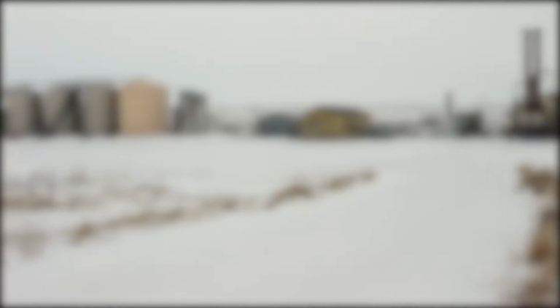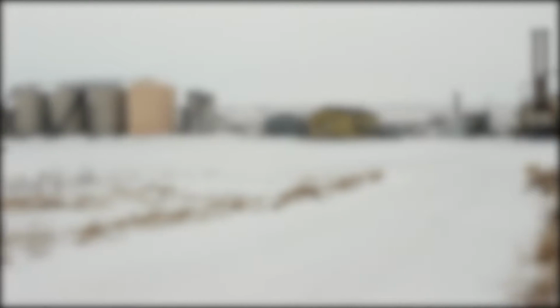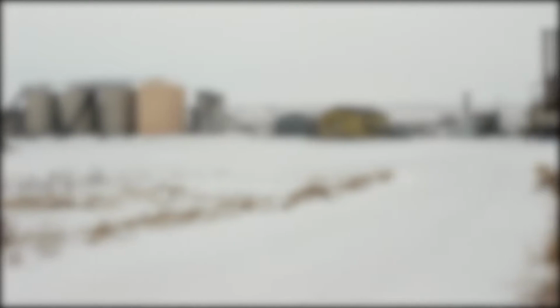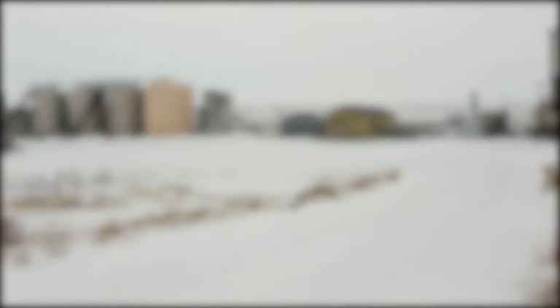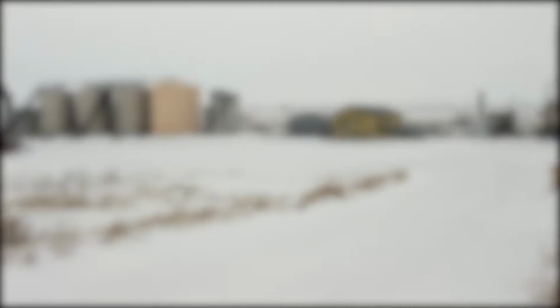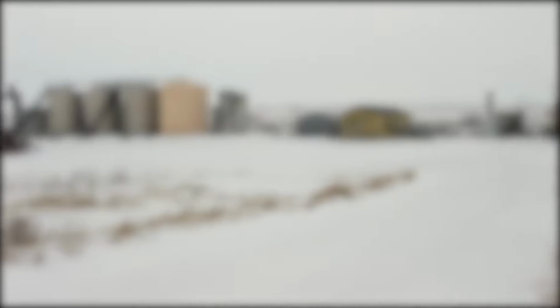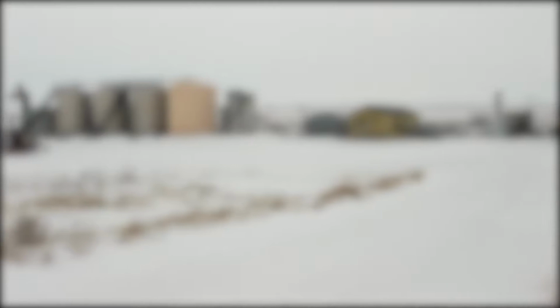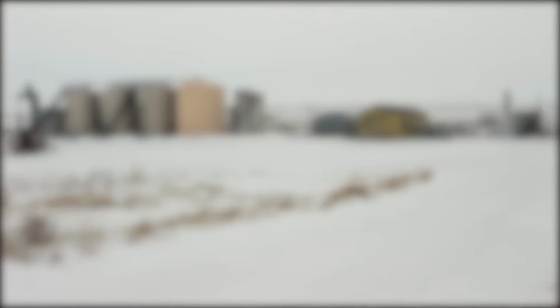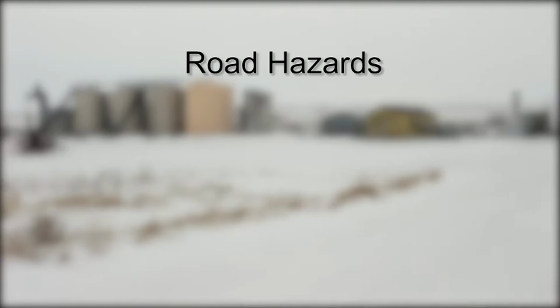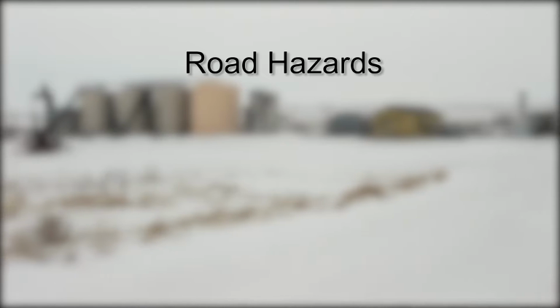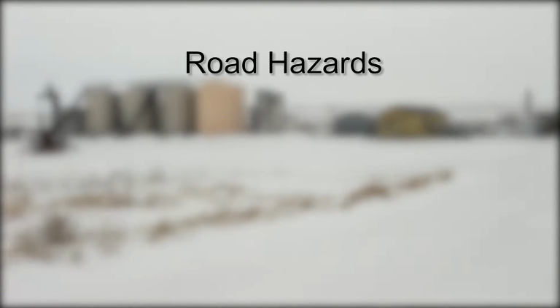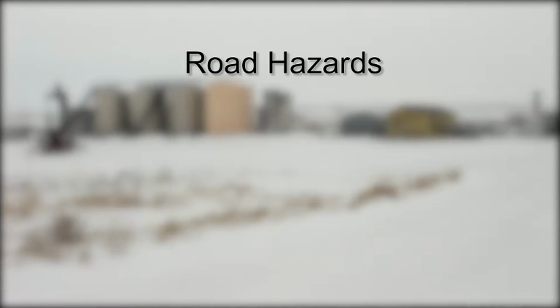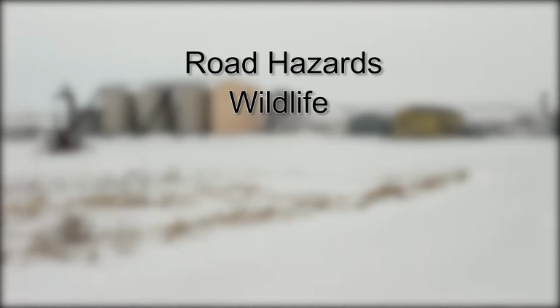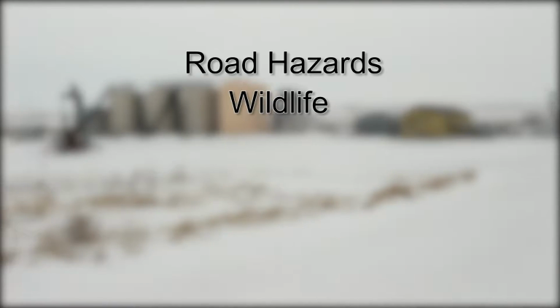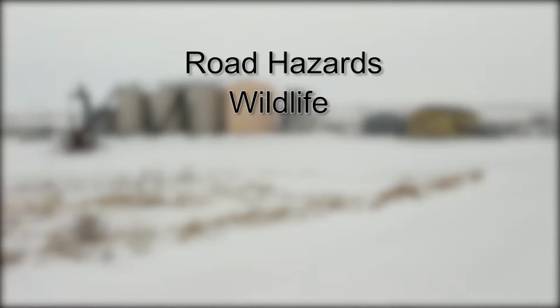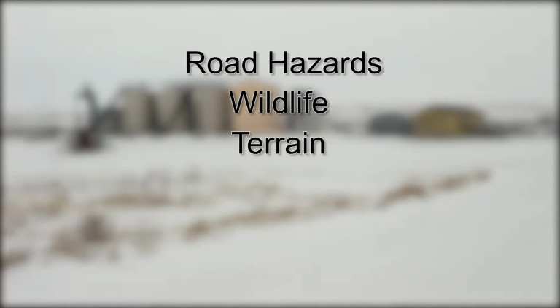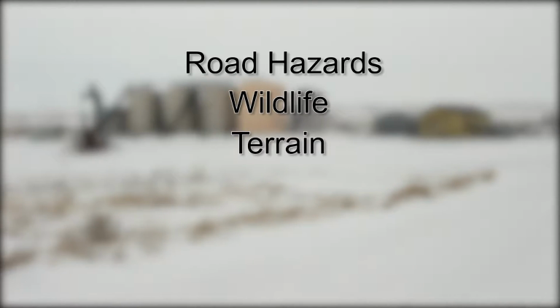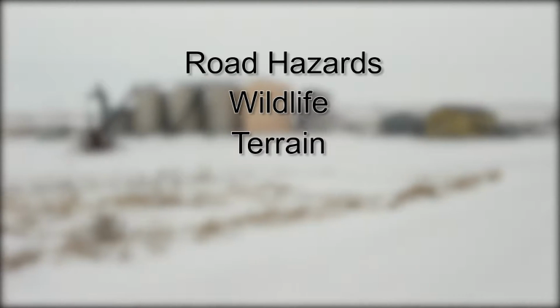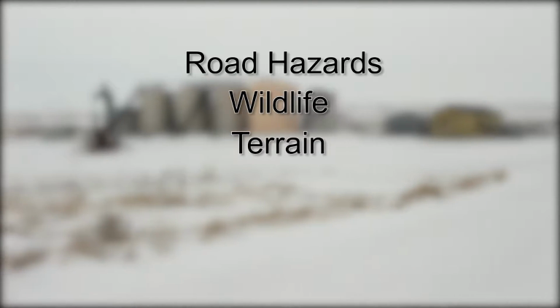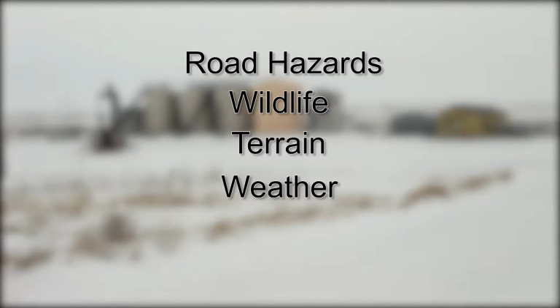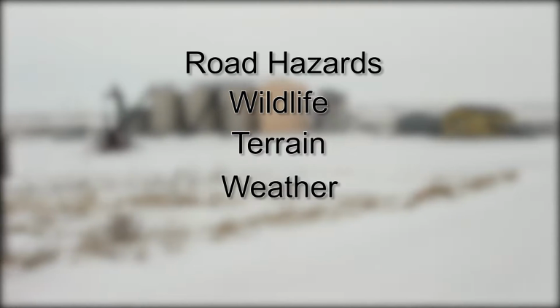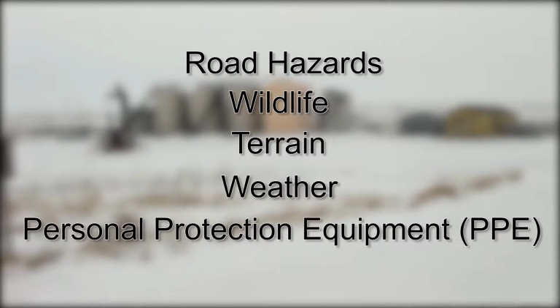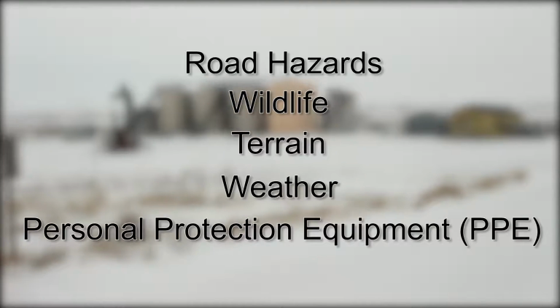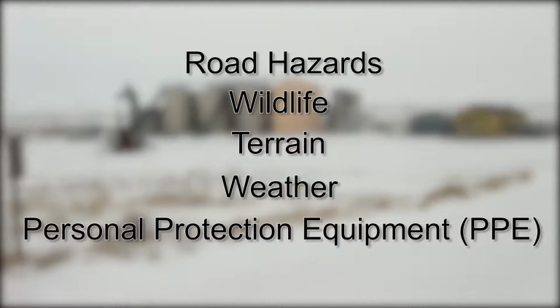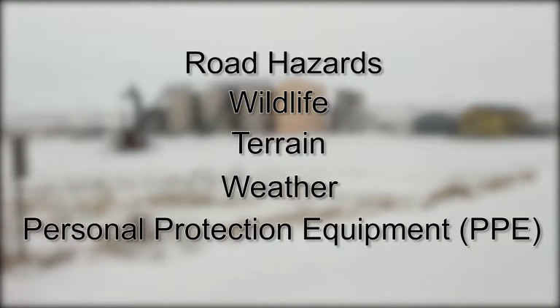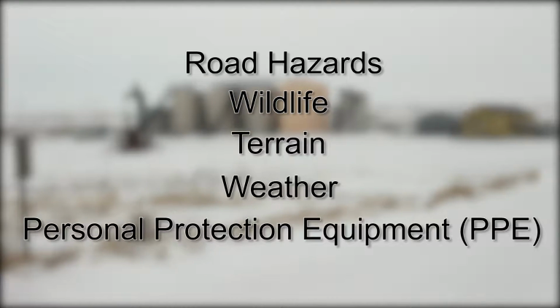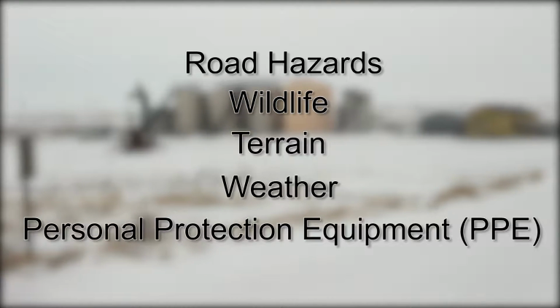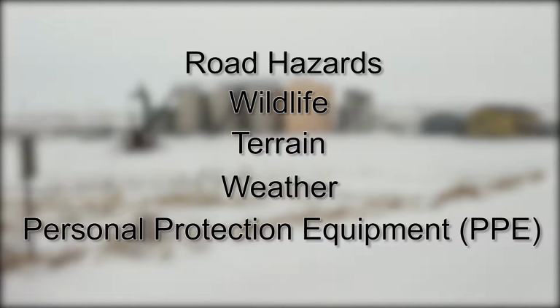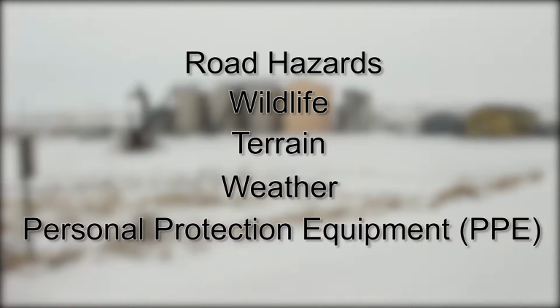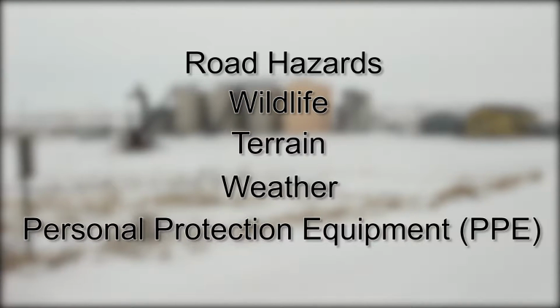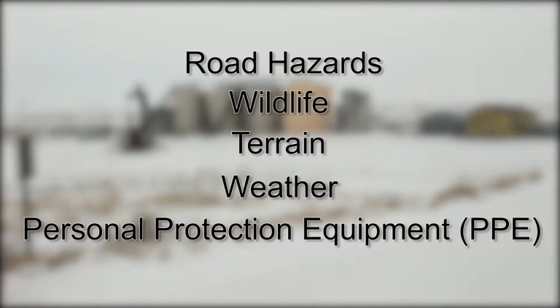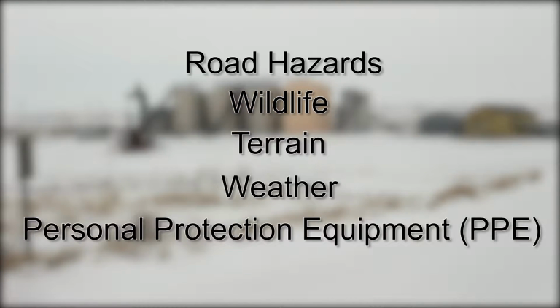Let's start with the basics: road hazards, wildlife, terrain, weather, and personal protection equipment, or PPE.